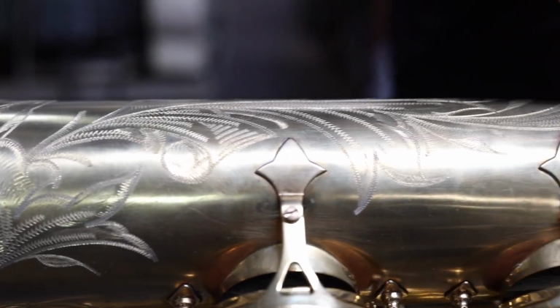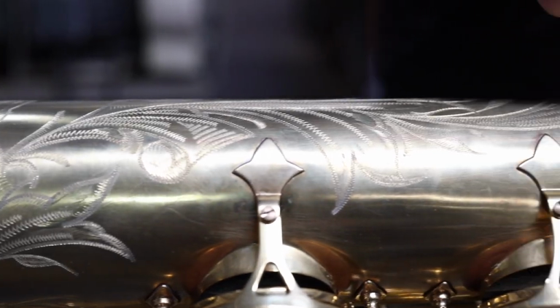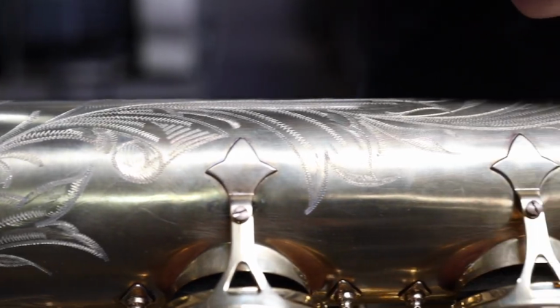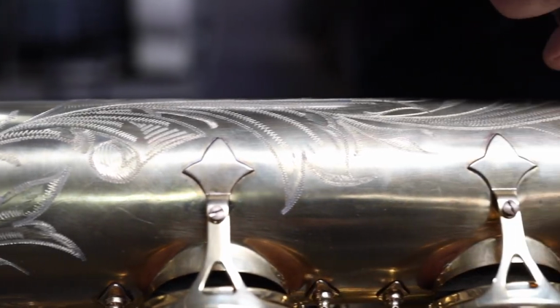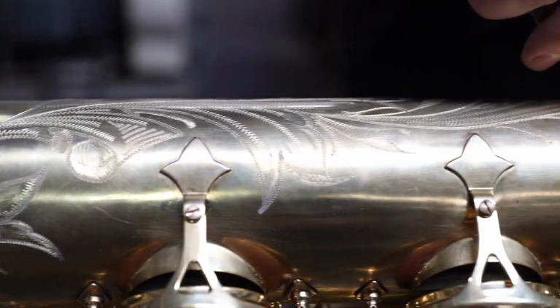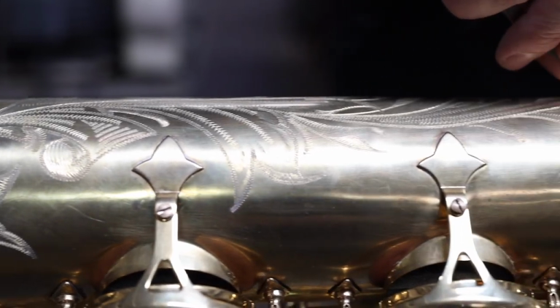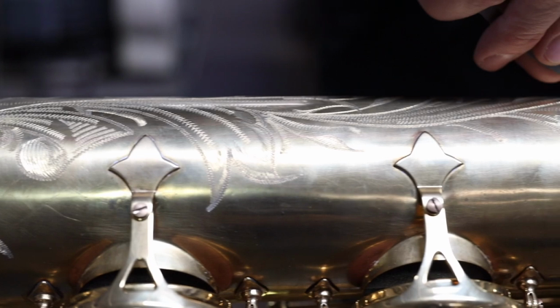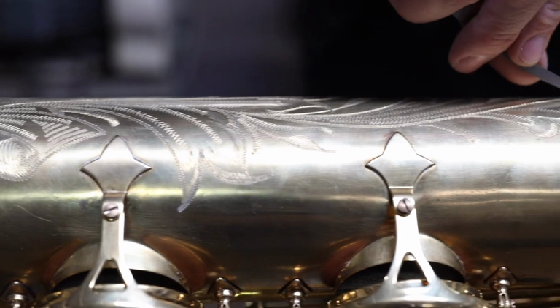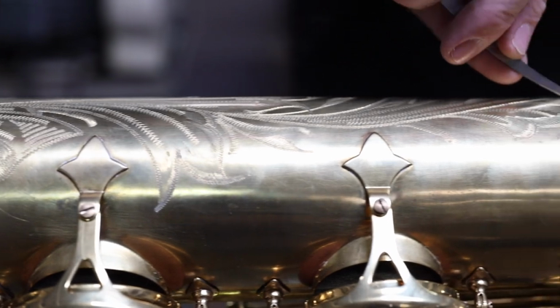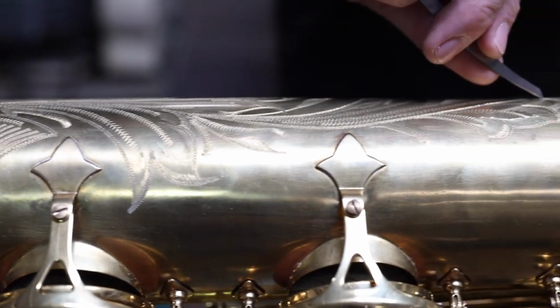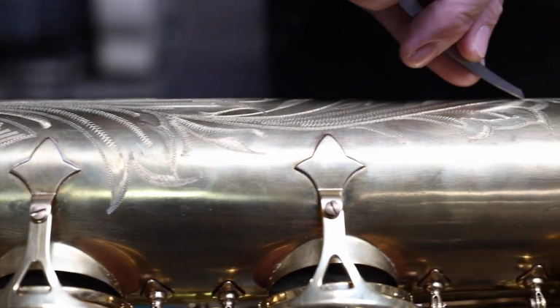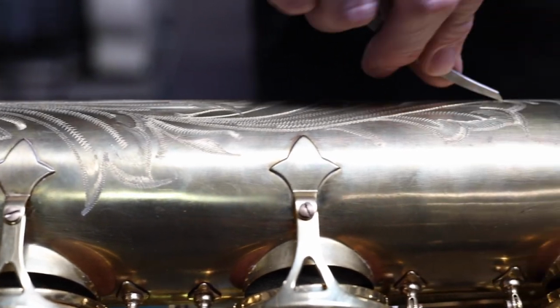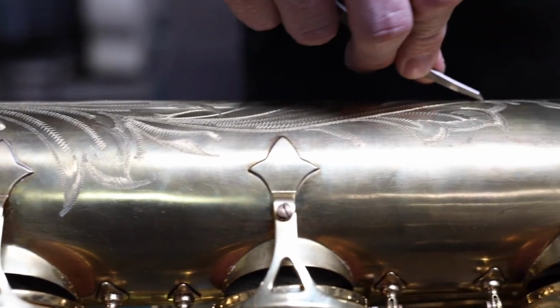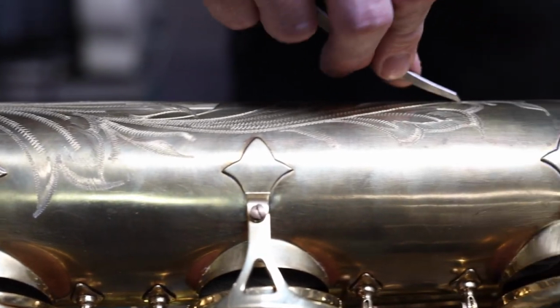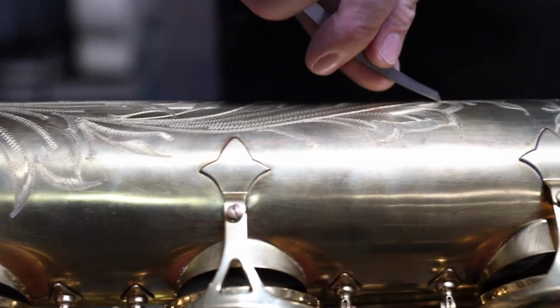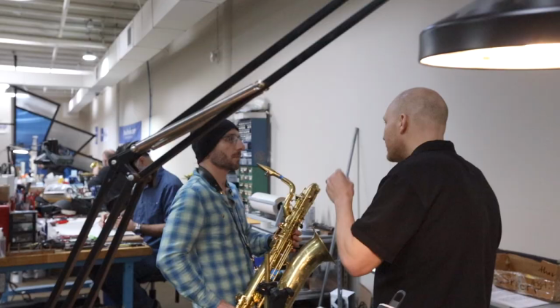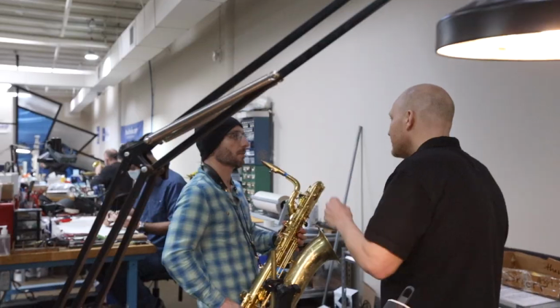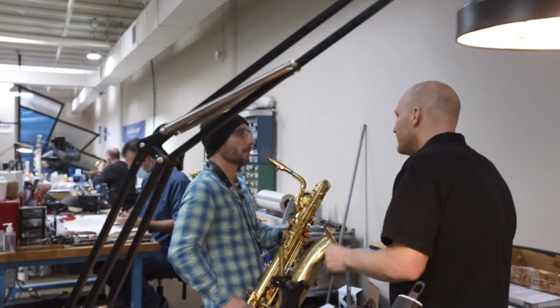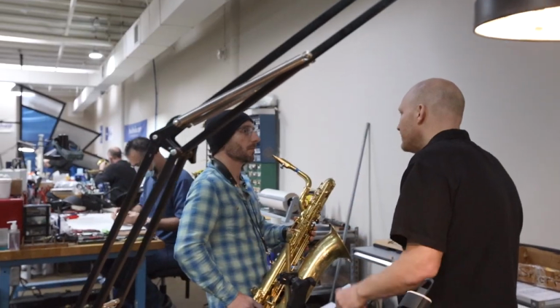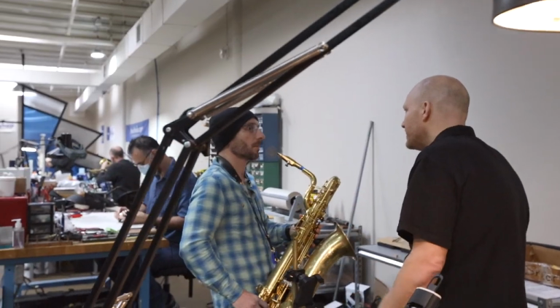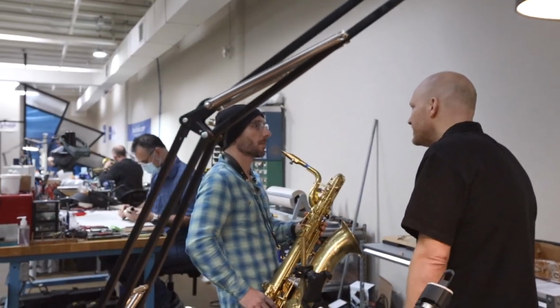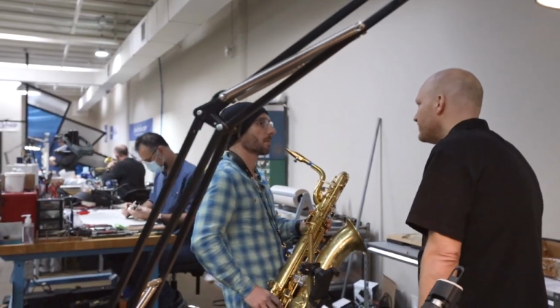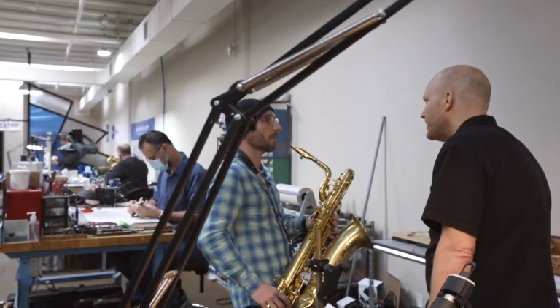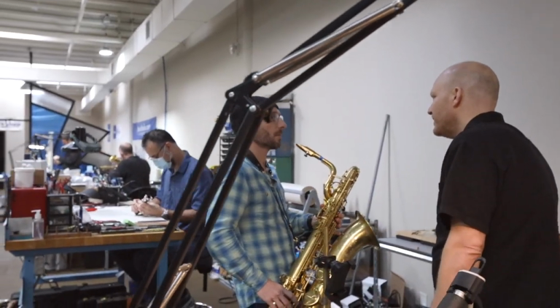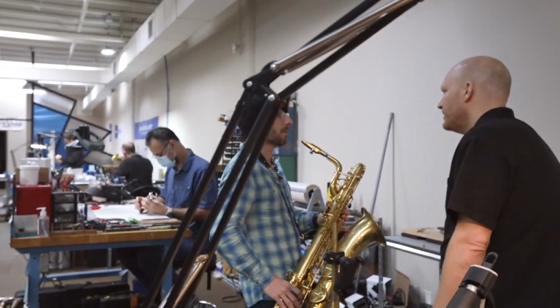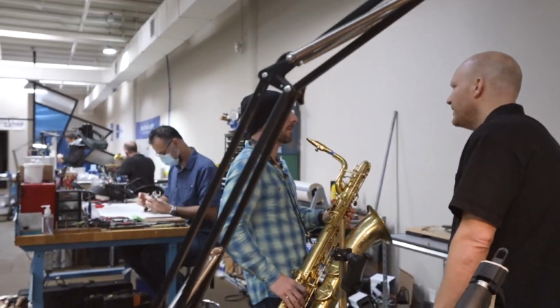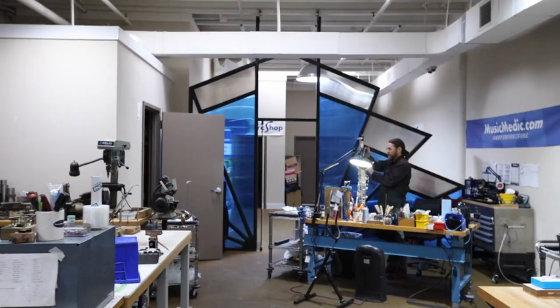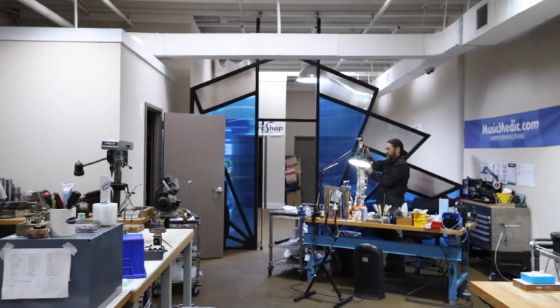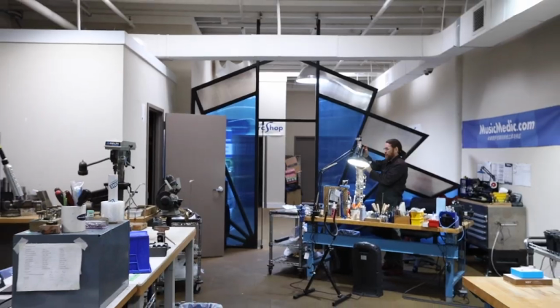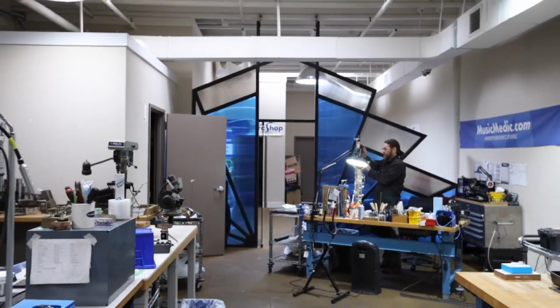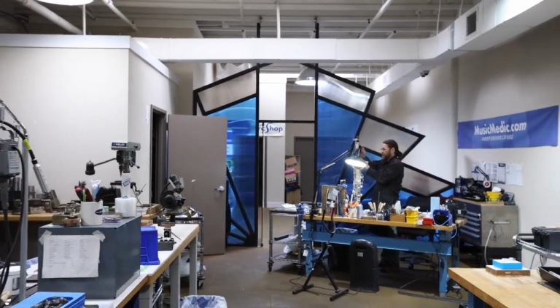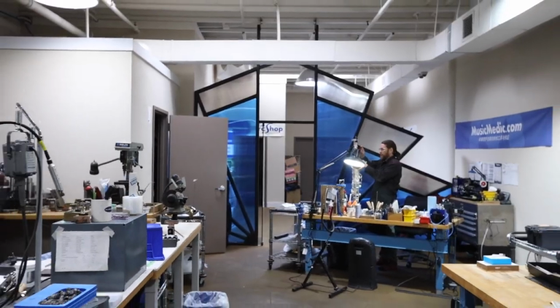Whether you're a beginner or an advanced technician, our repair courses have something for you. So sign up today.